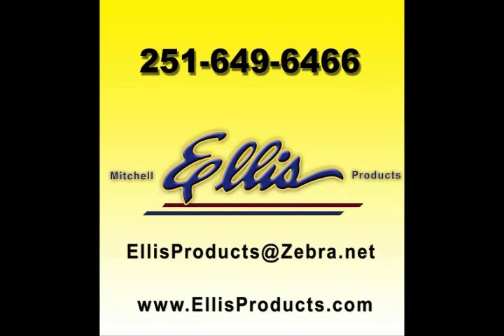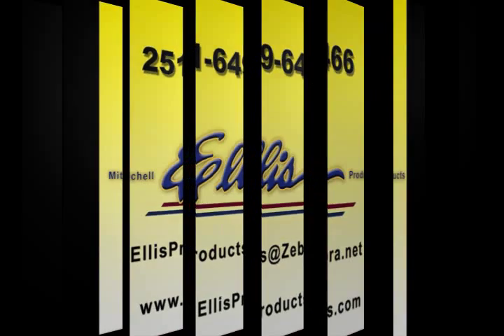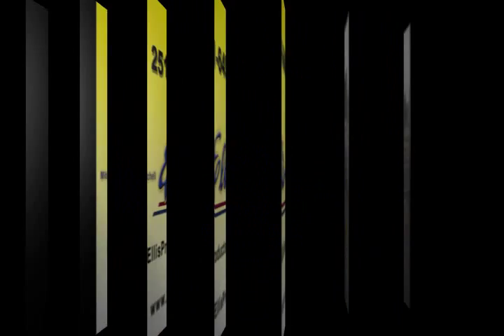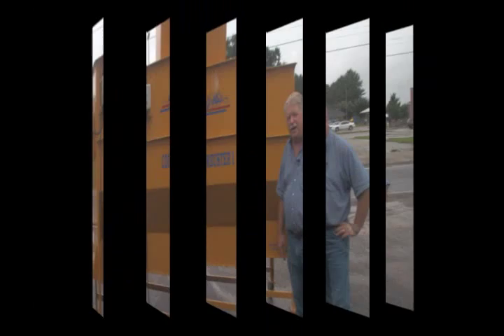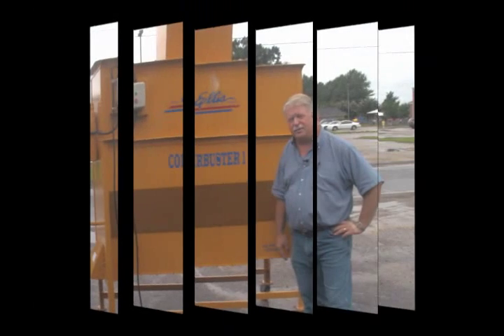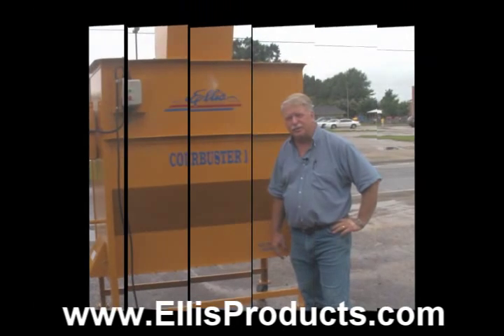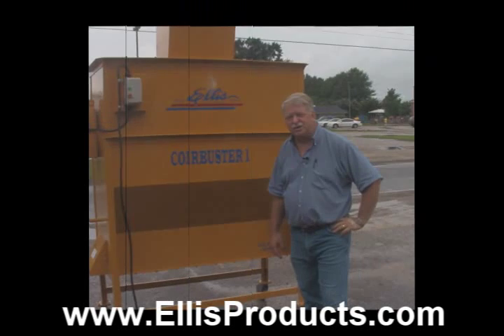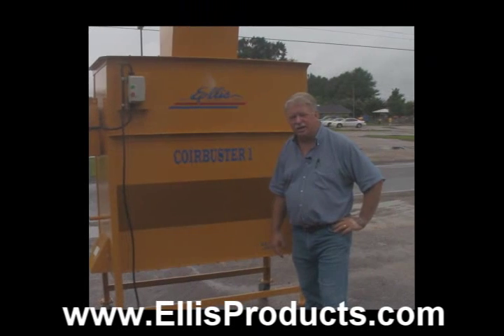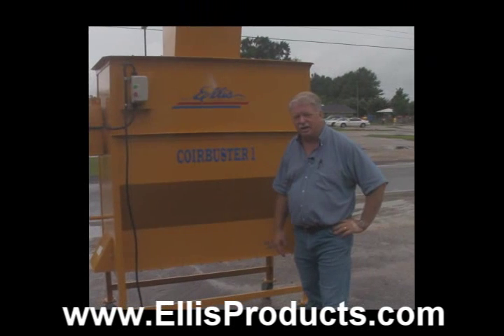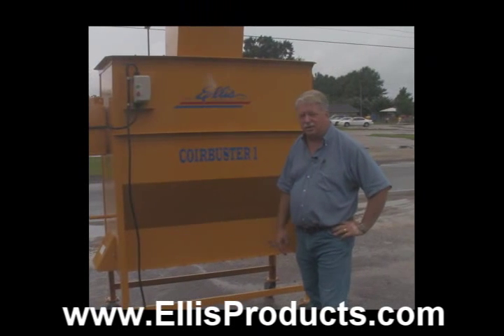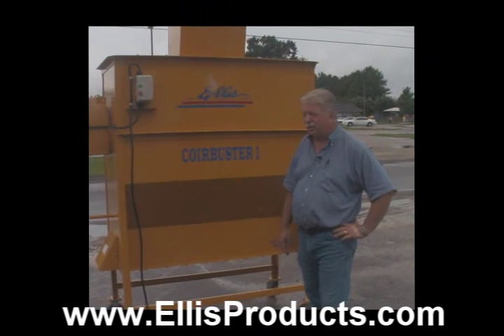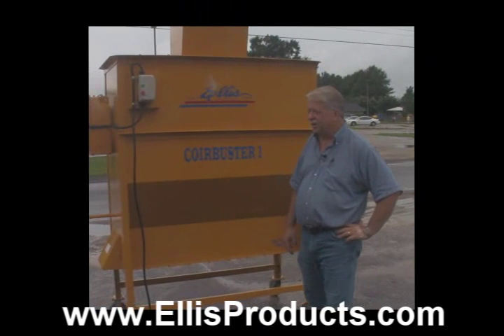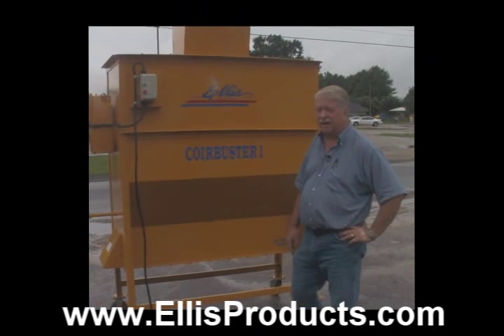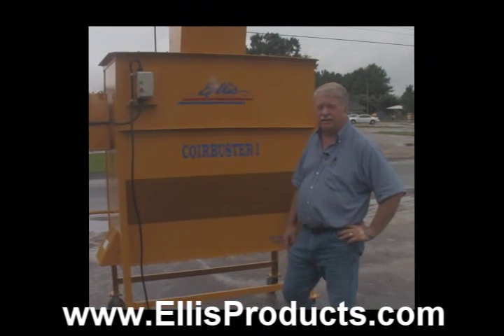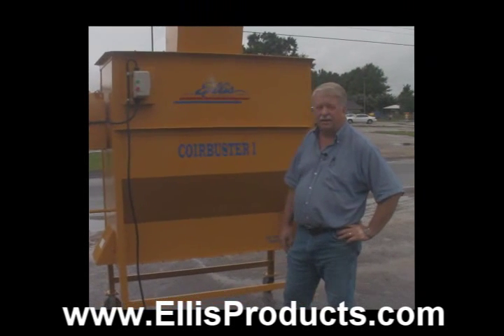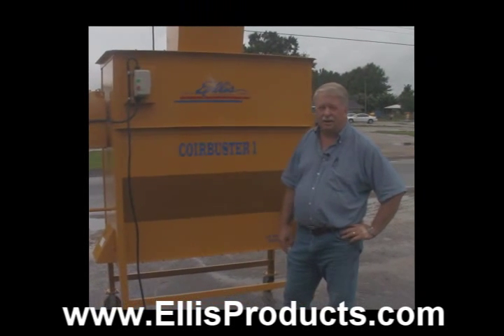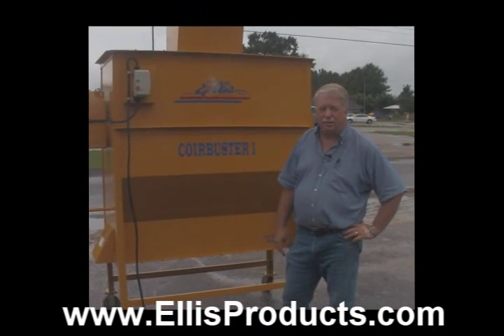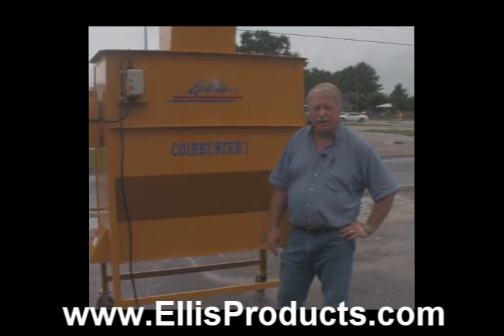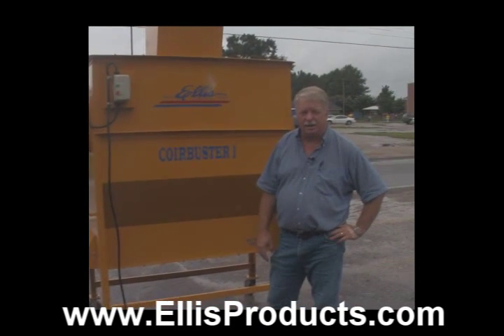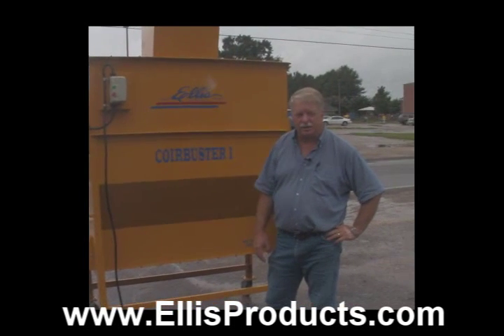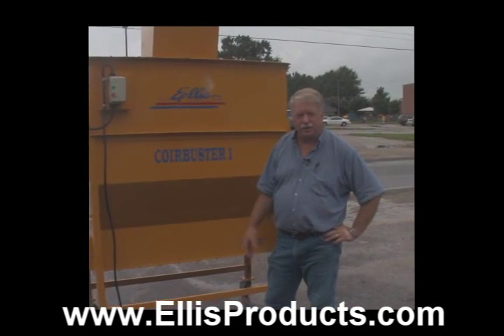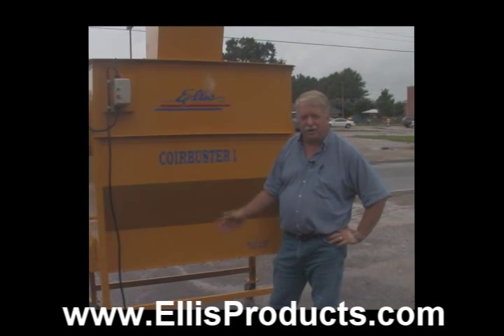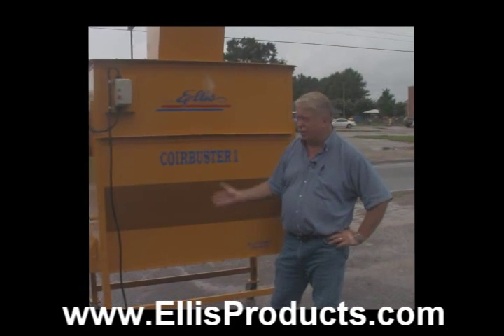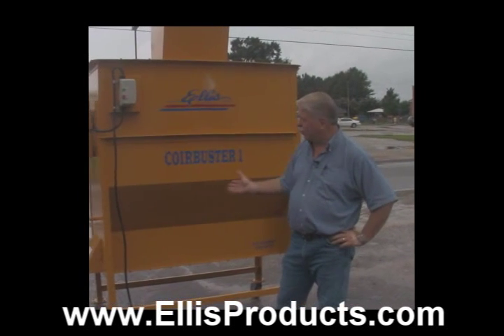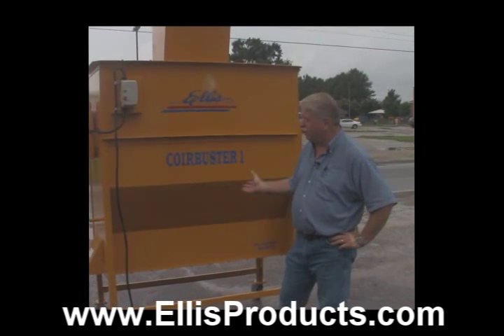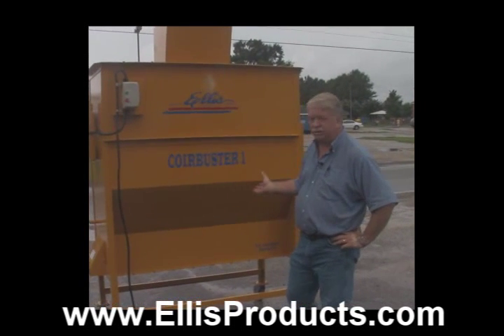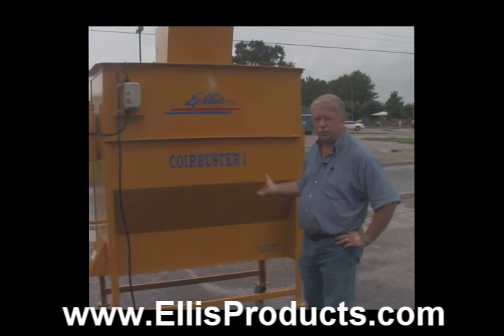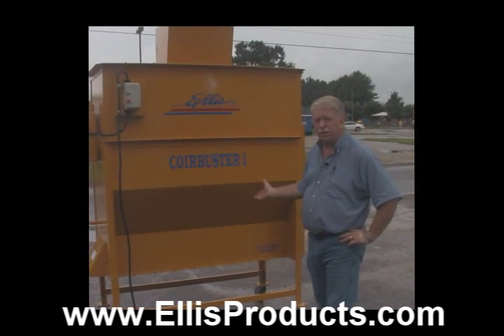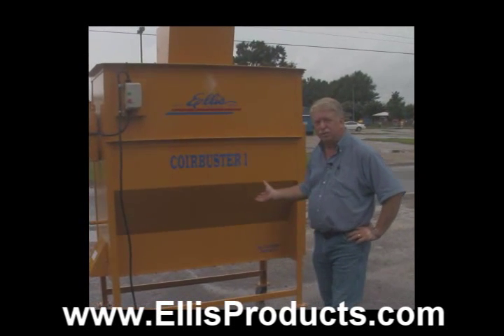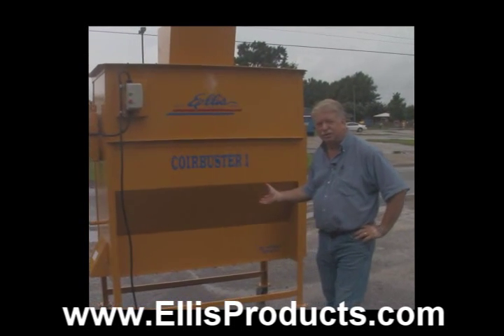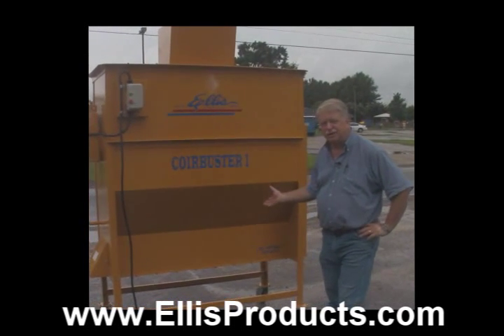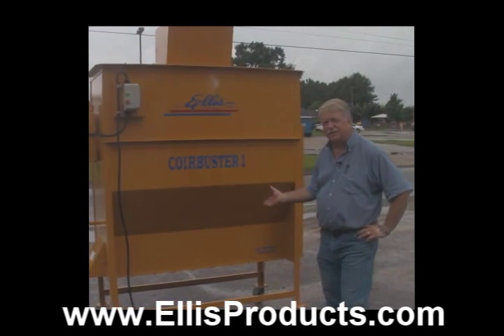Hi, my name is Mitchell Ellis. I wanted to take a minute and show you our Core Buster One machine.